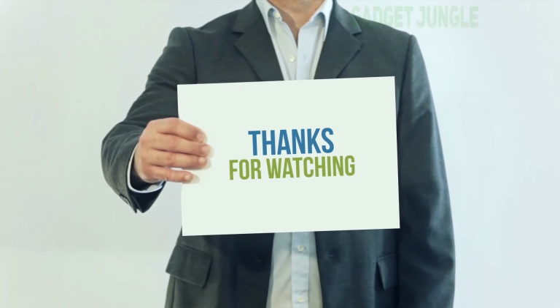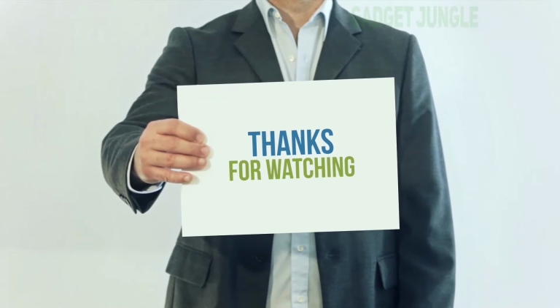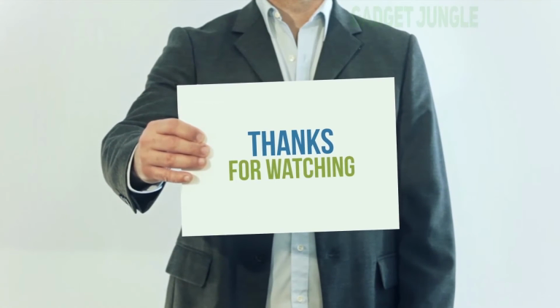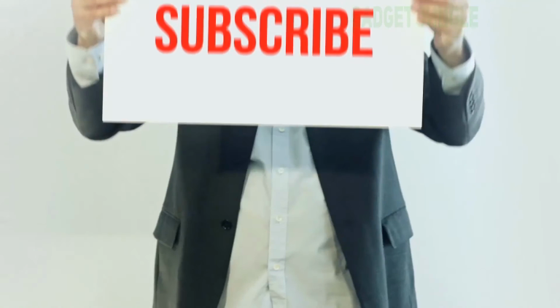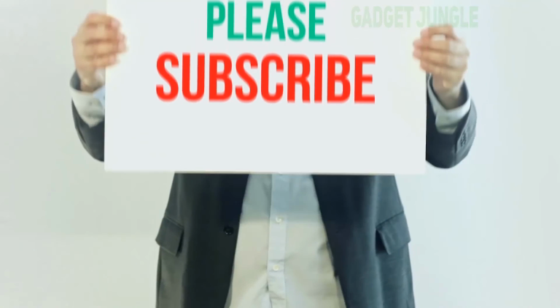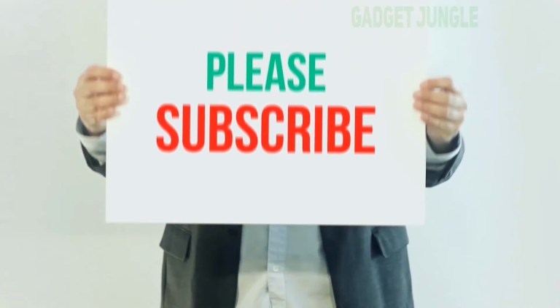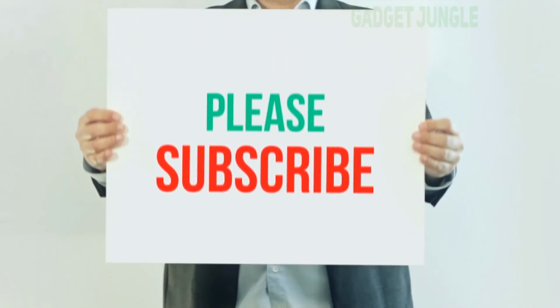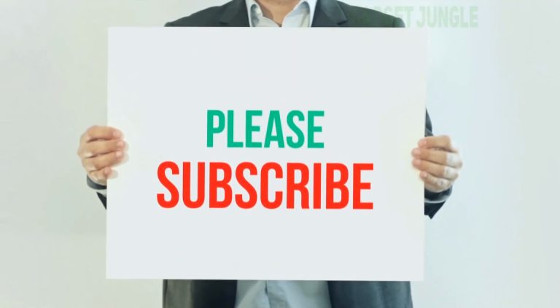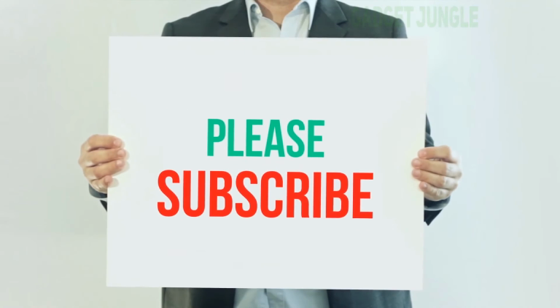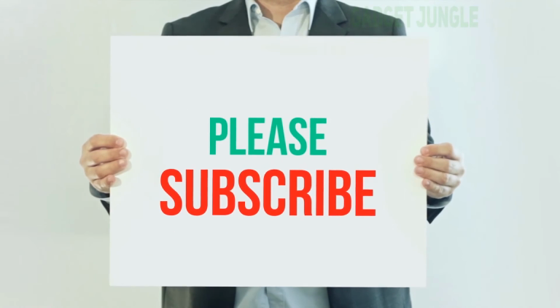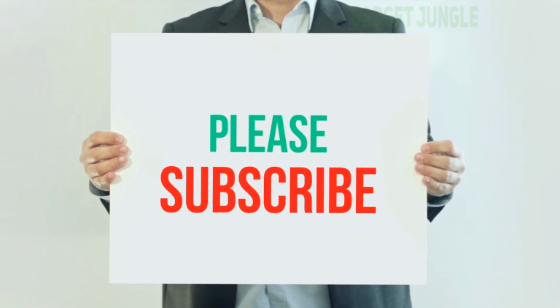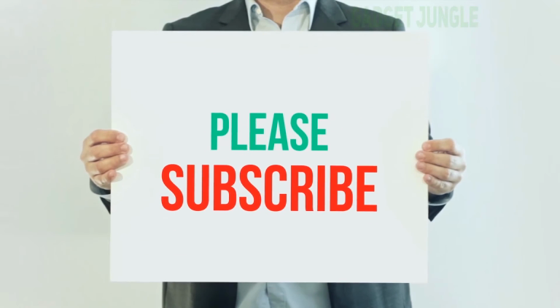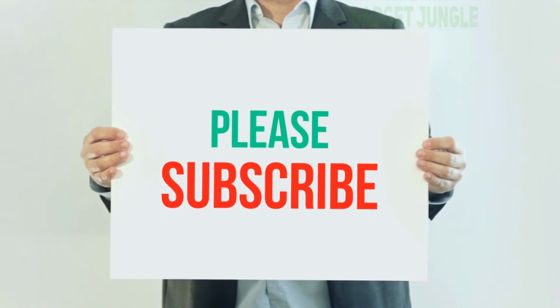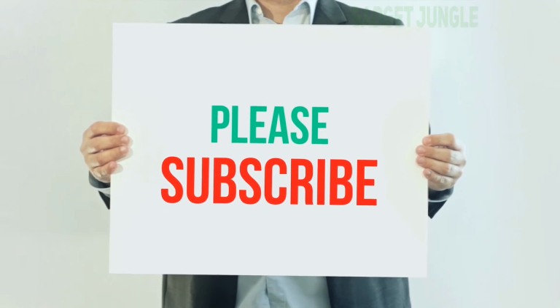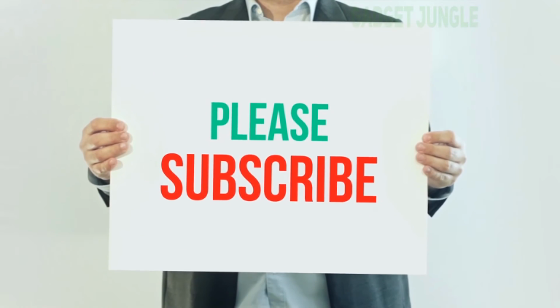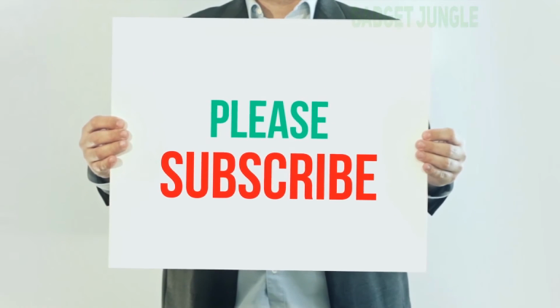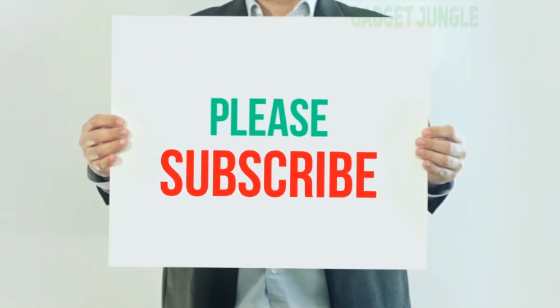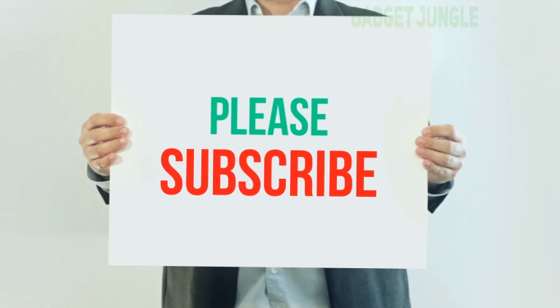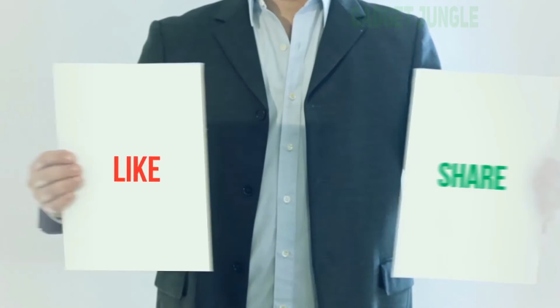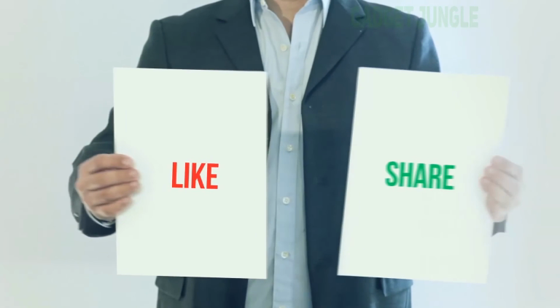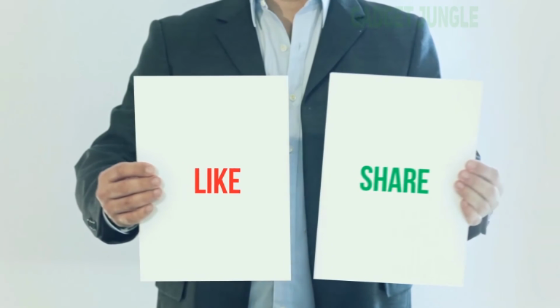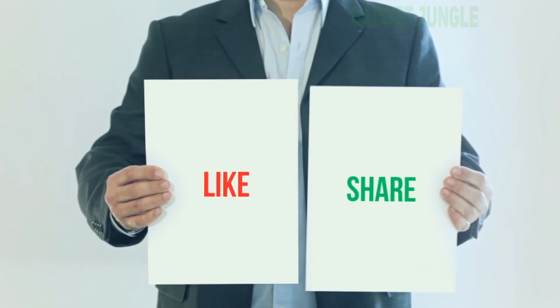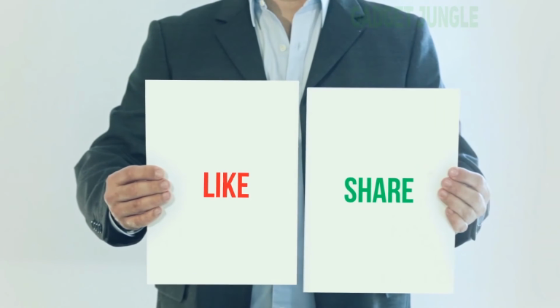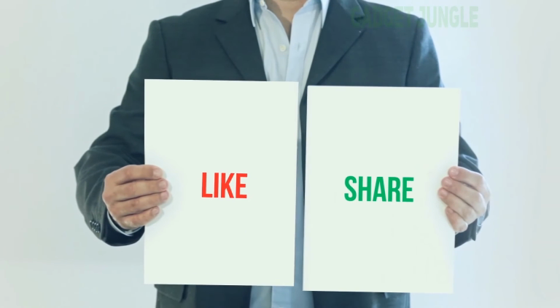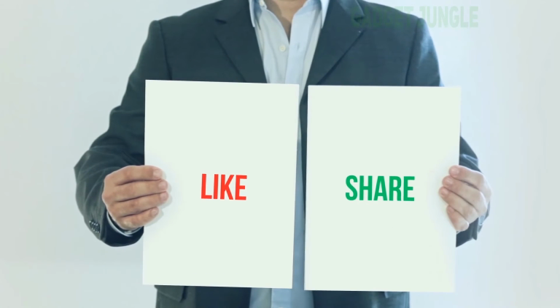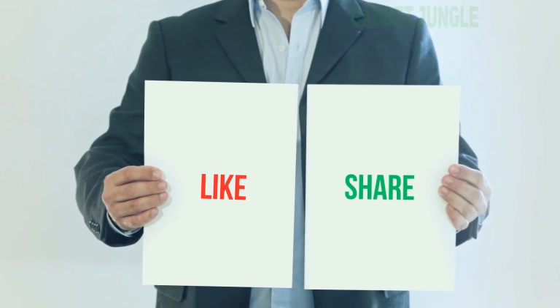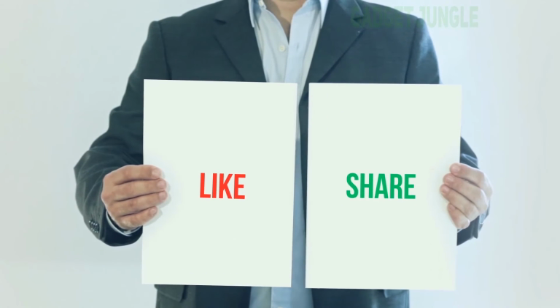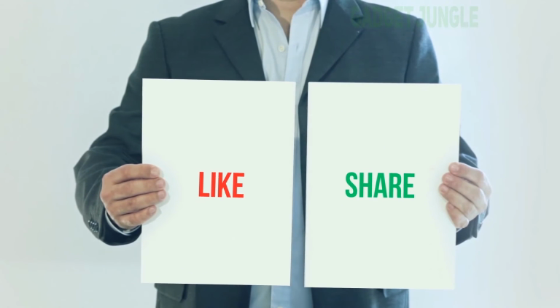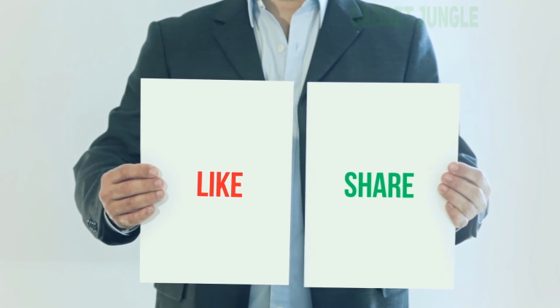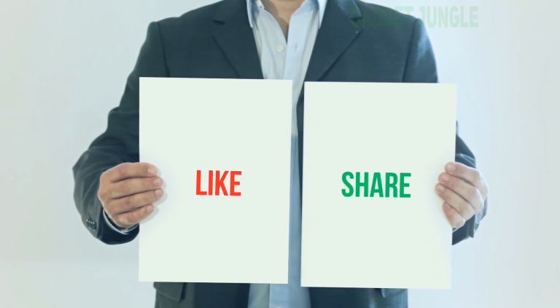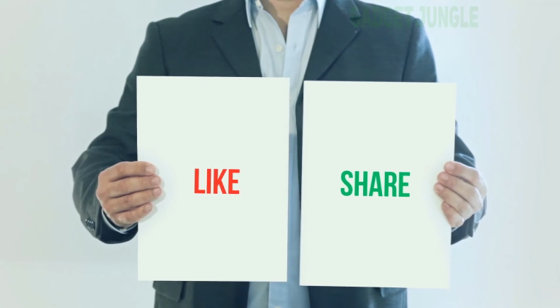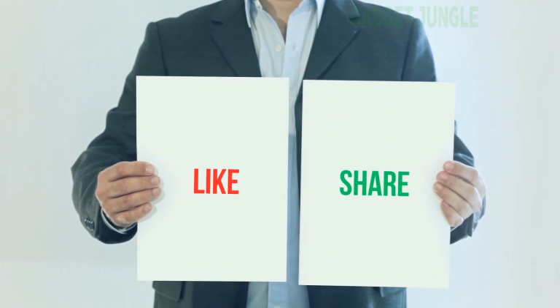For more information, hope you all have a great day.